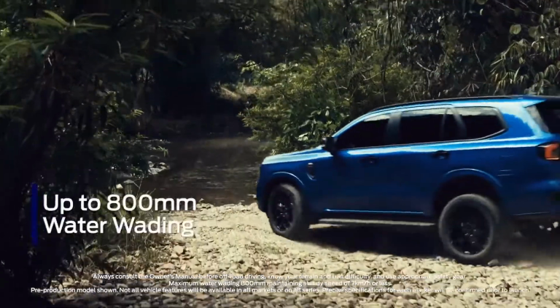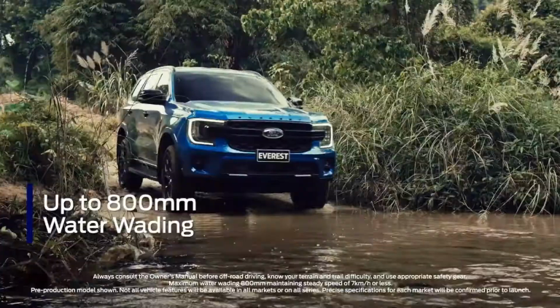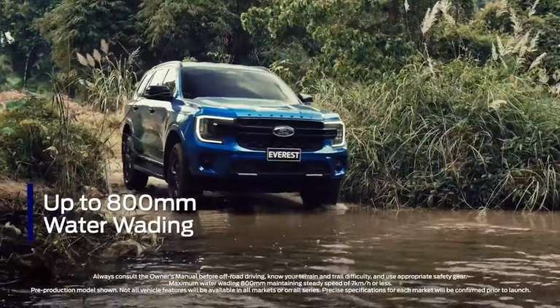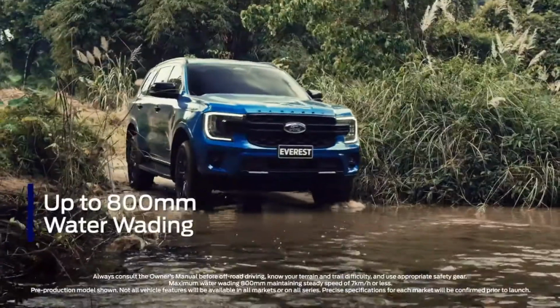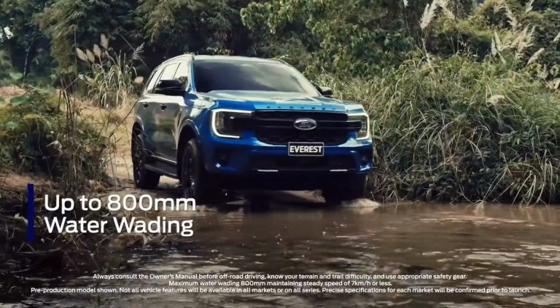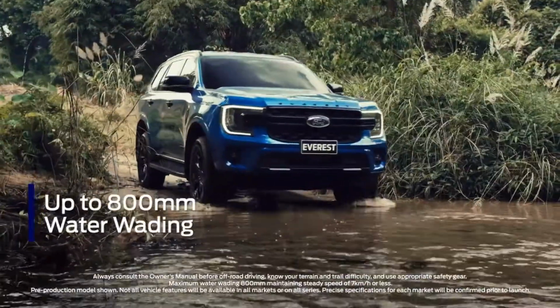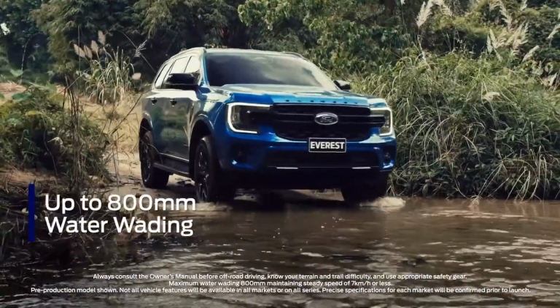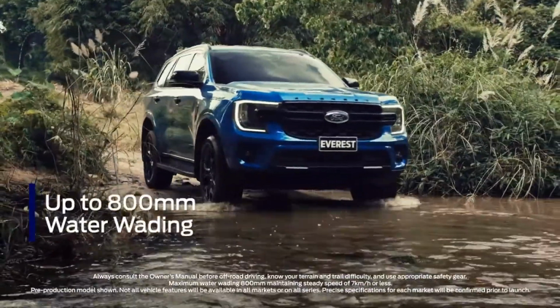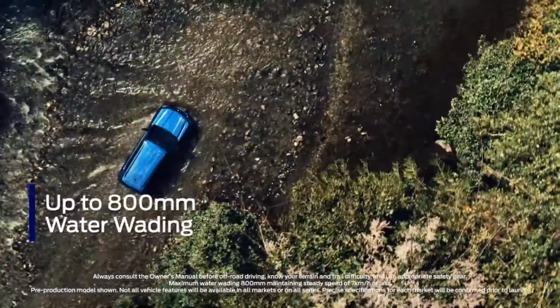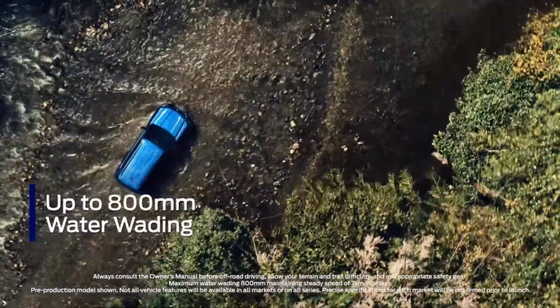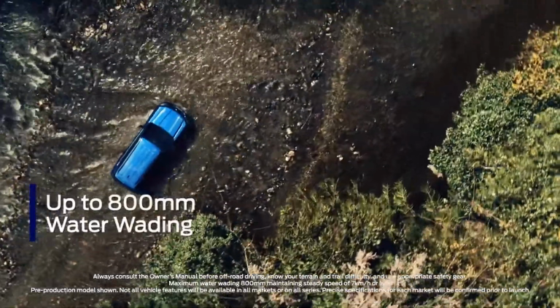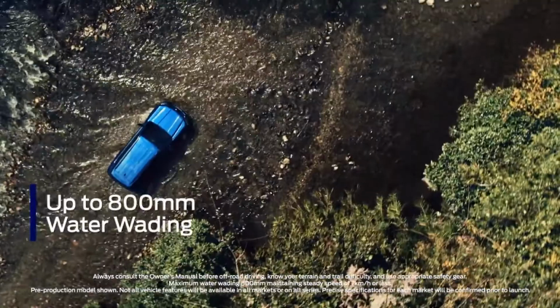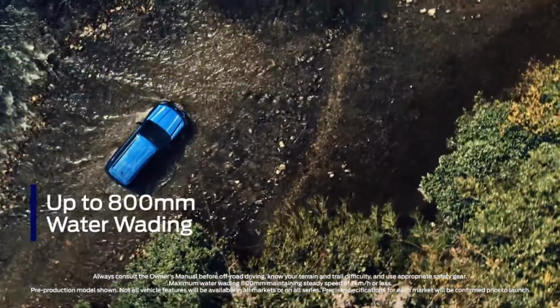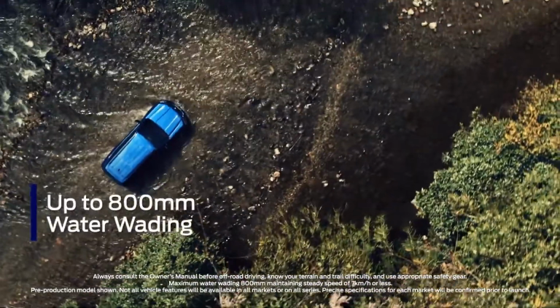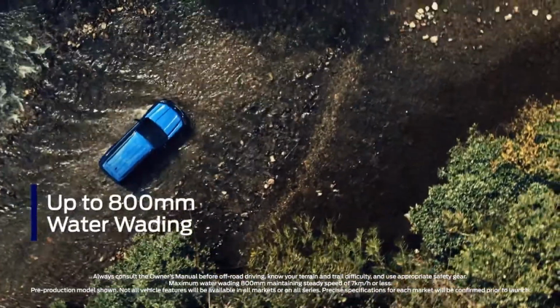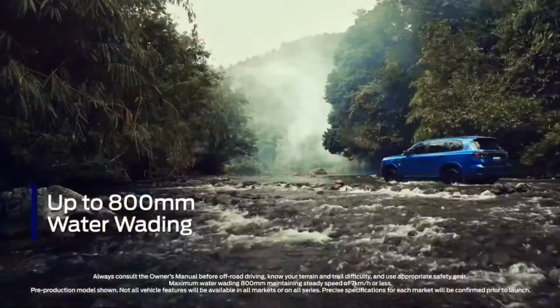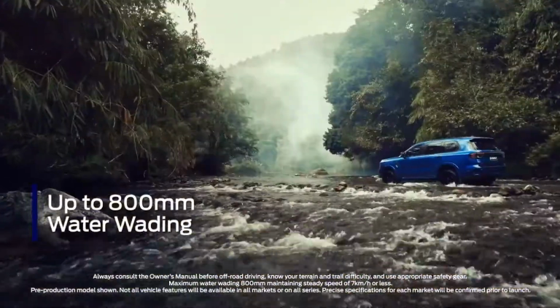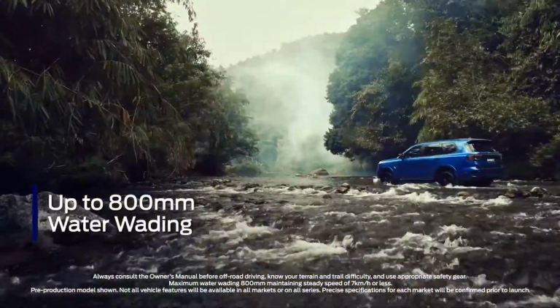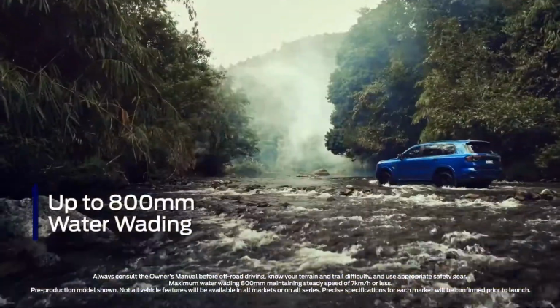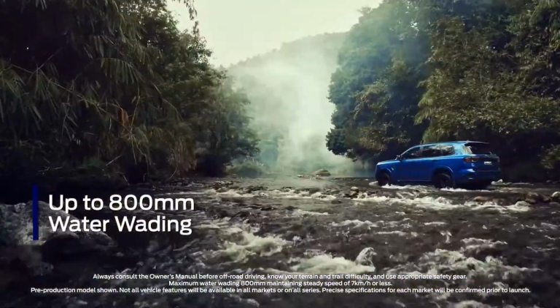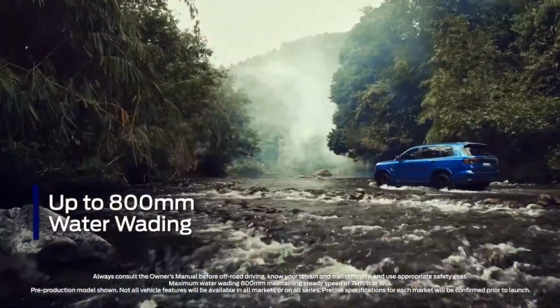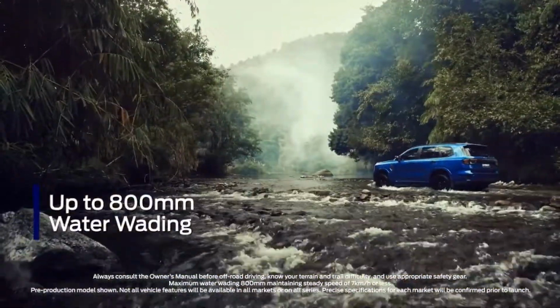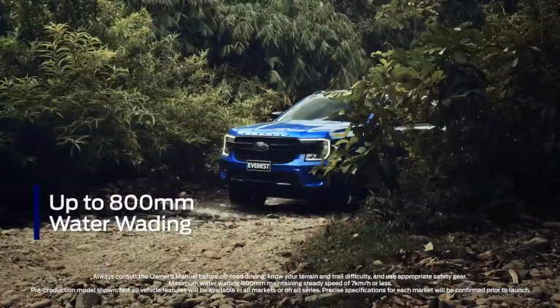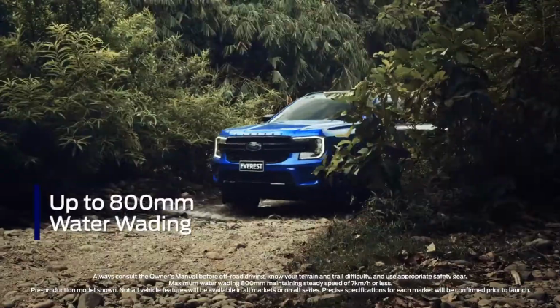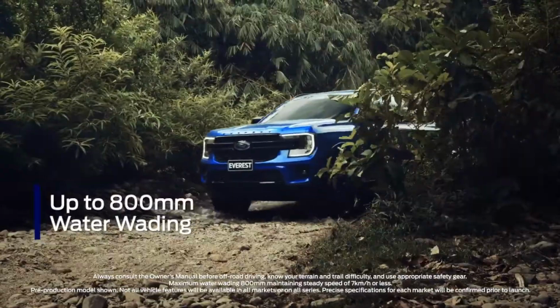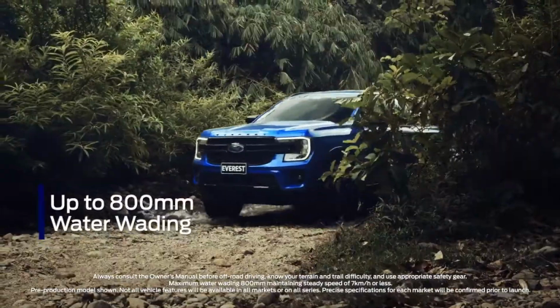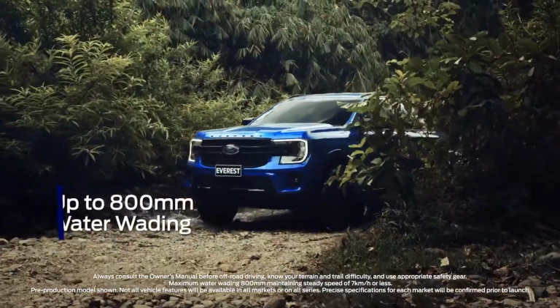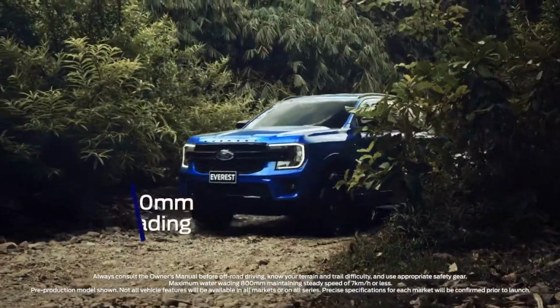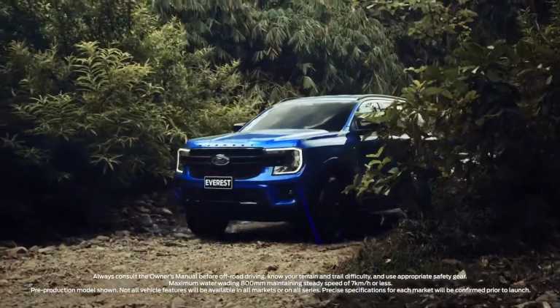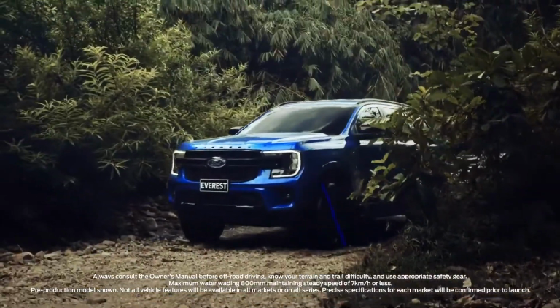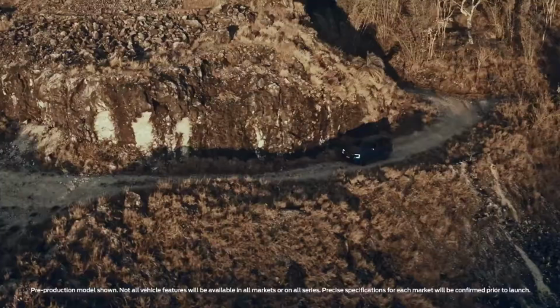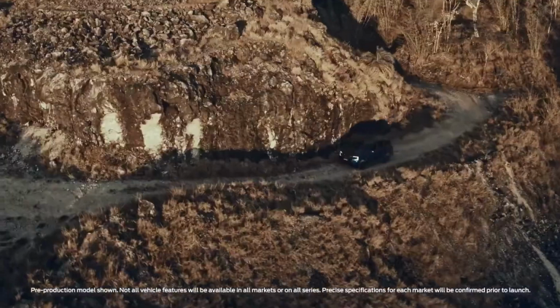Engineered for adventure, the next-gen Everest will help you explore the road less travelled, even if that means you've got to get its wheels wet.